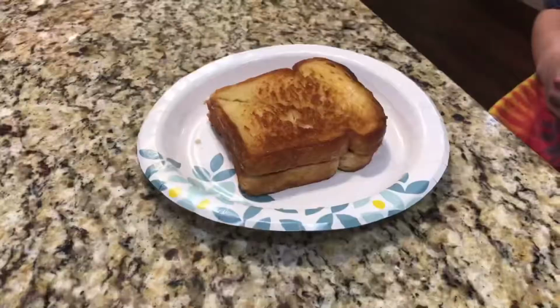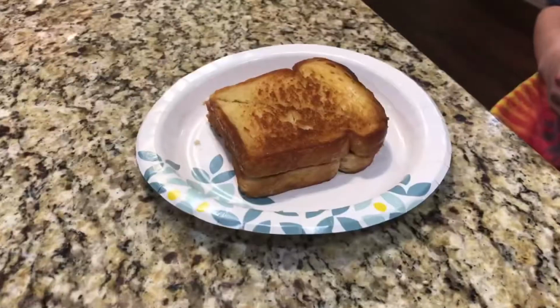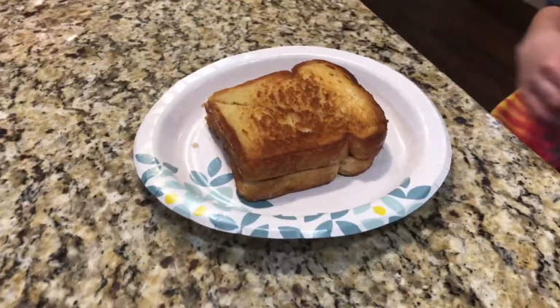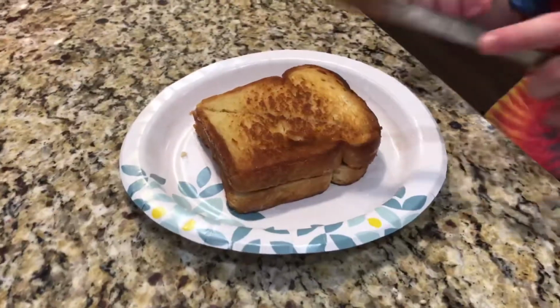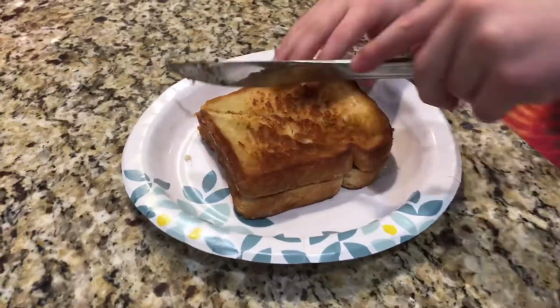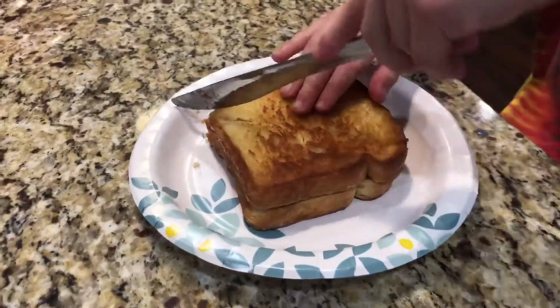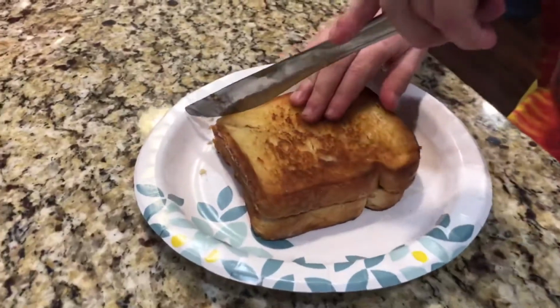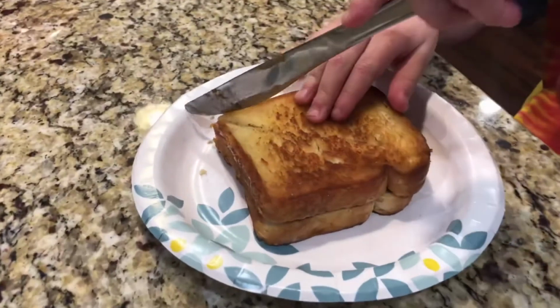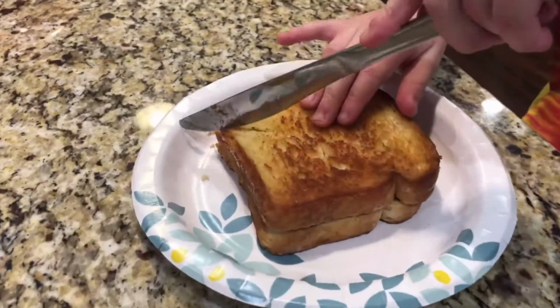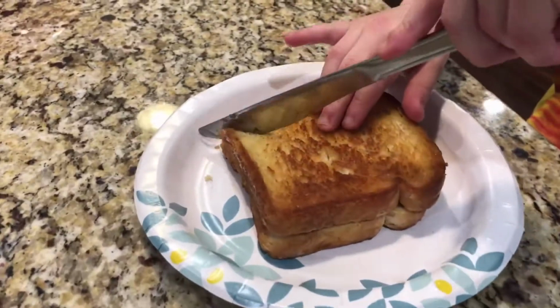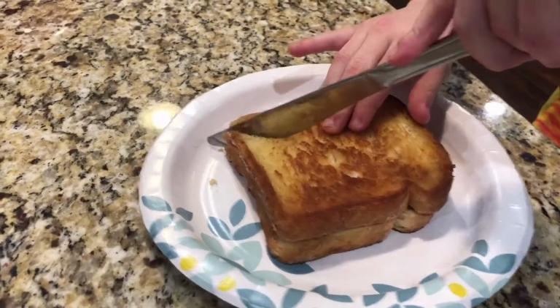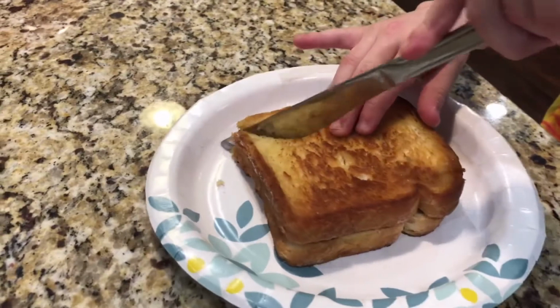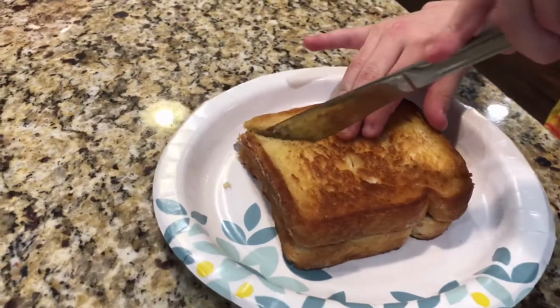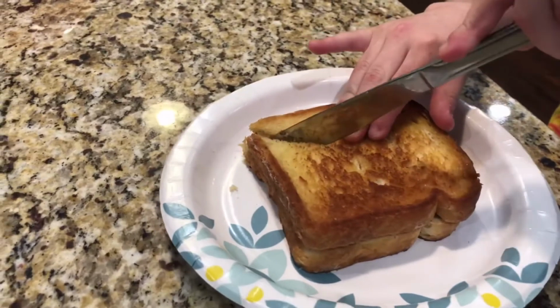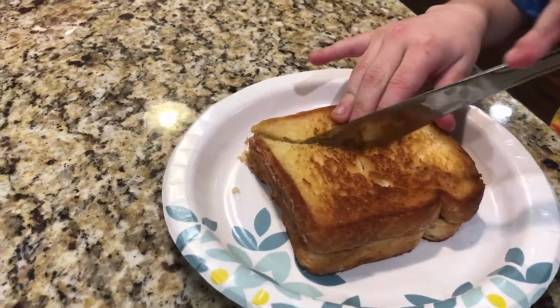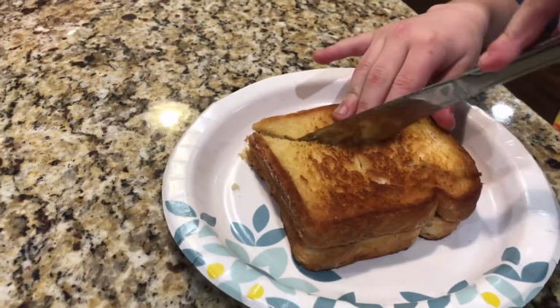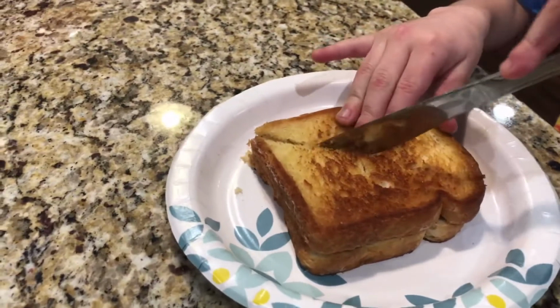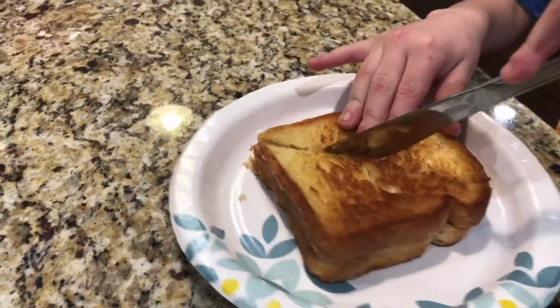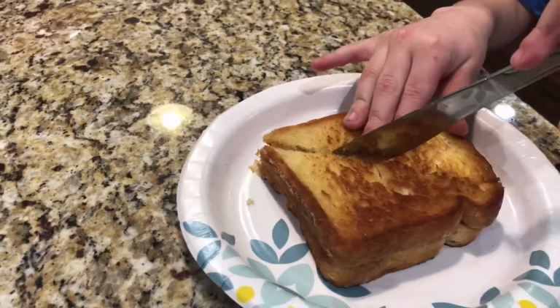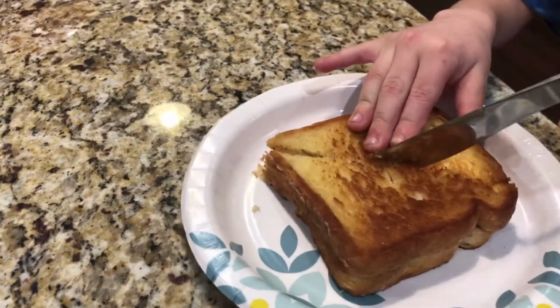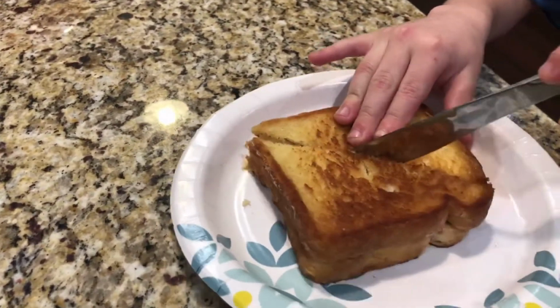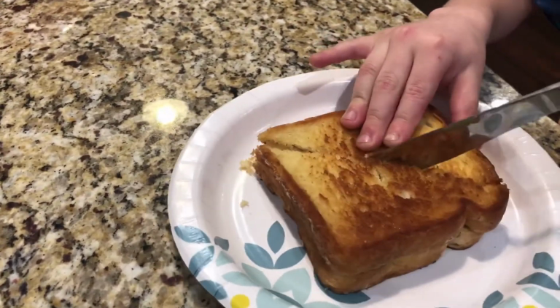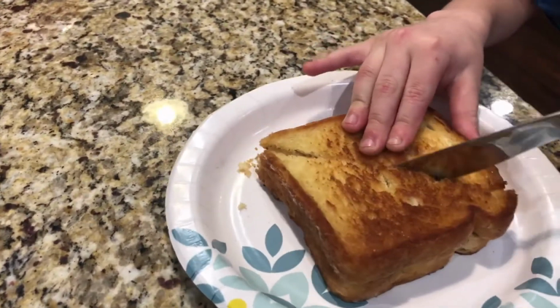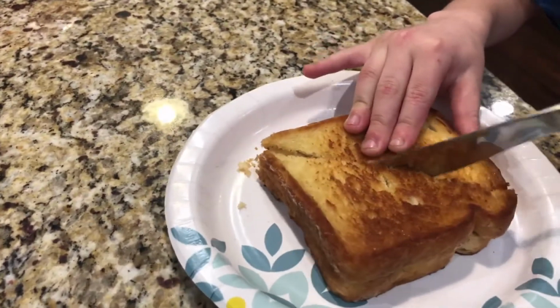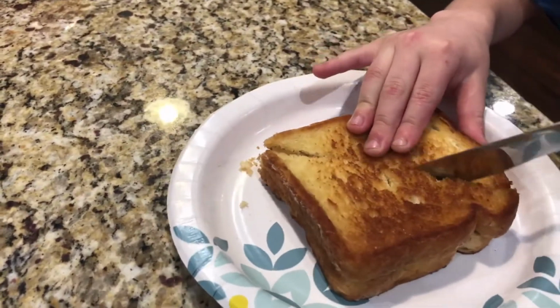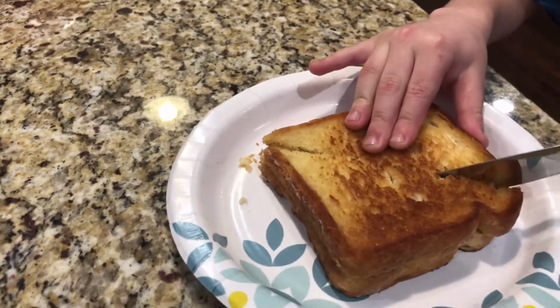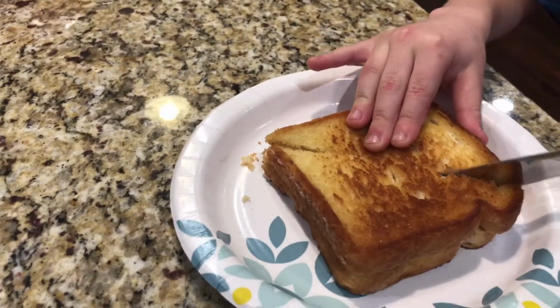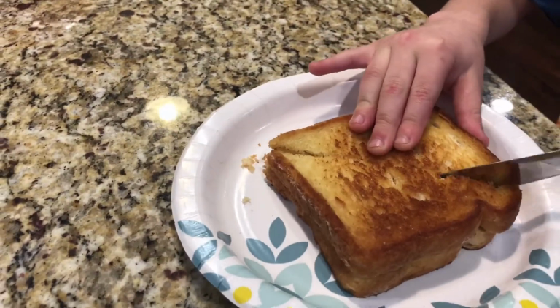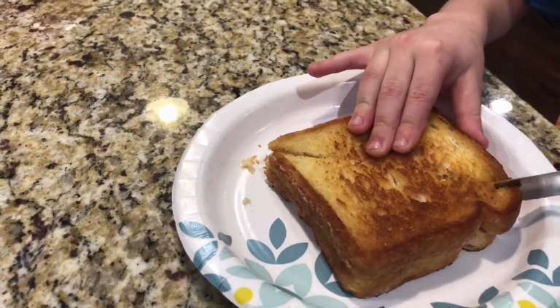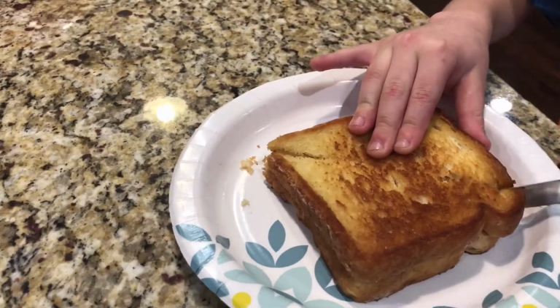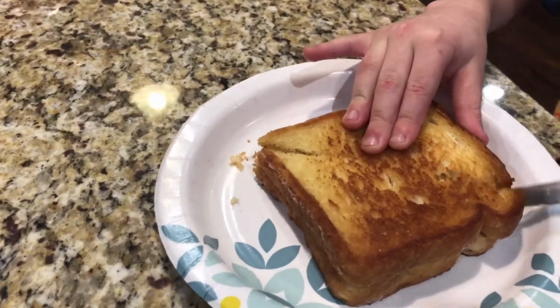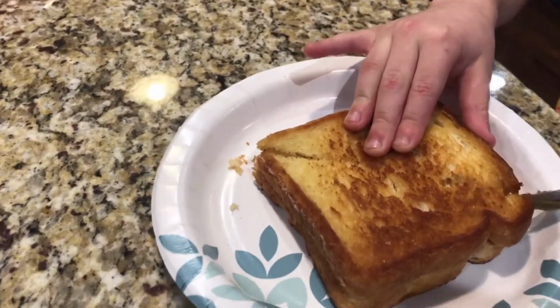Before serving, slice the sandwich. I like mine diagonal.